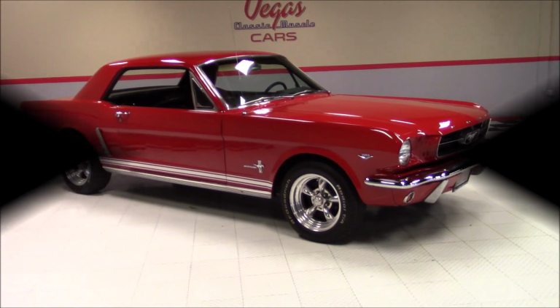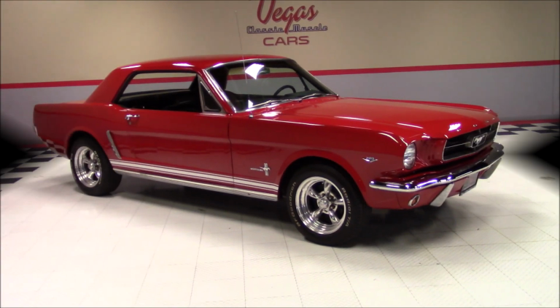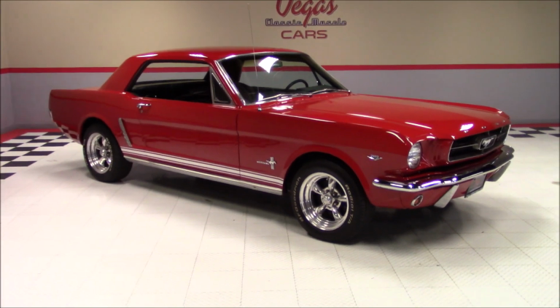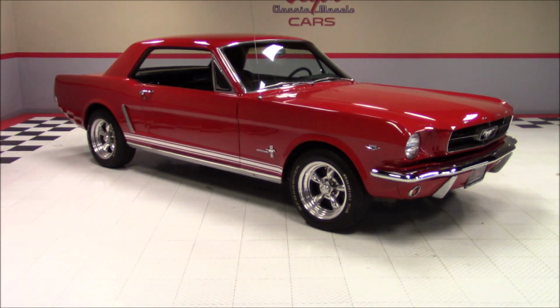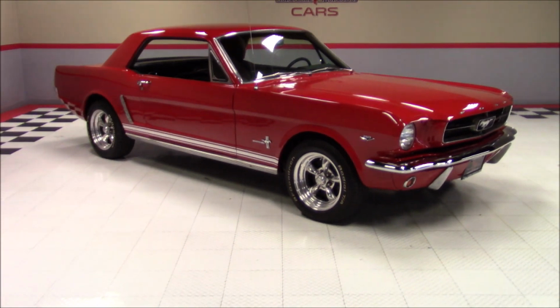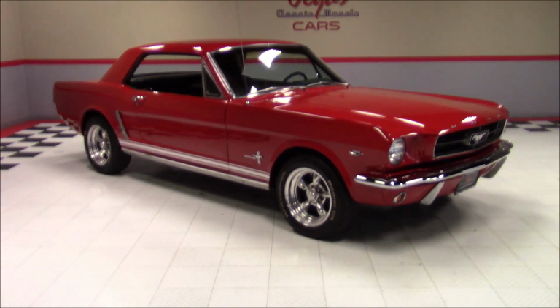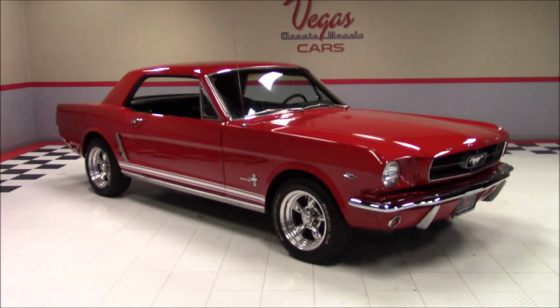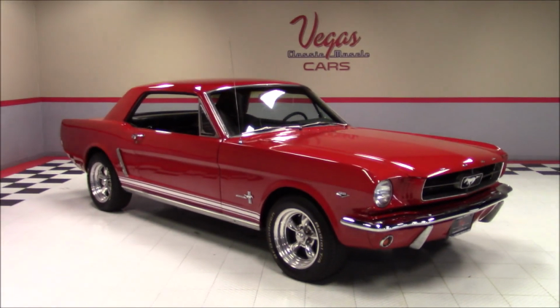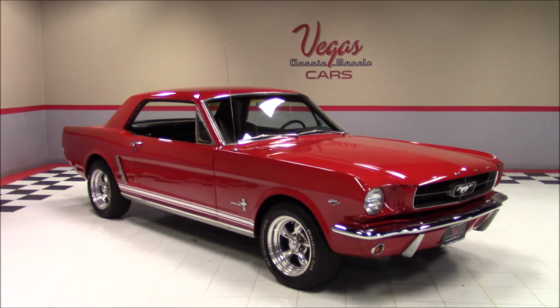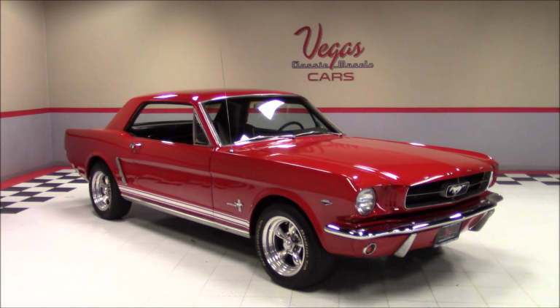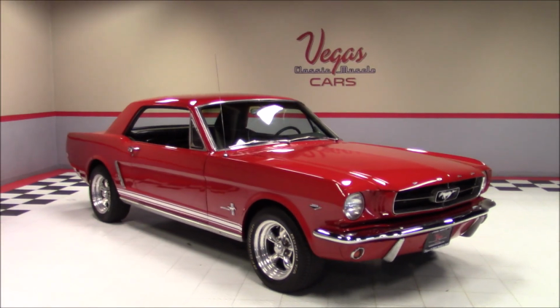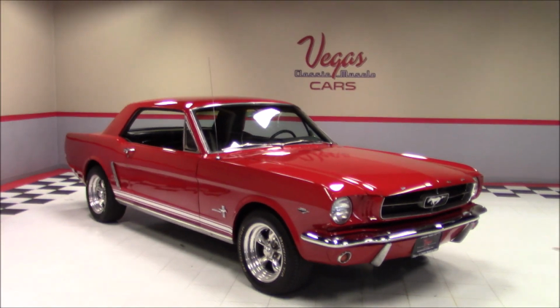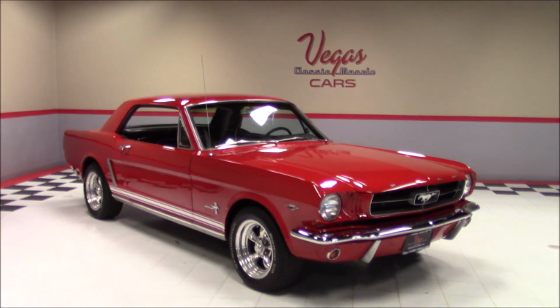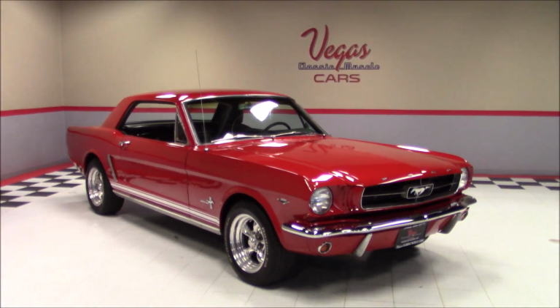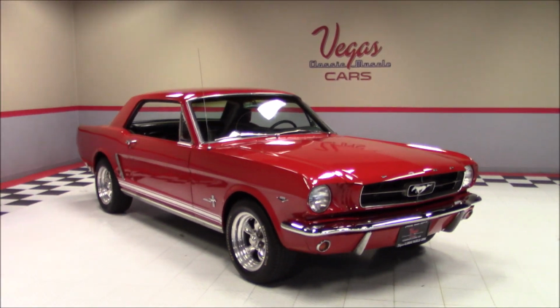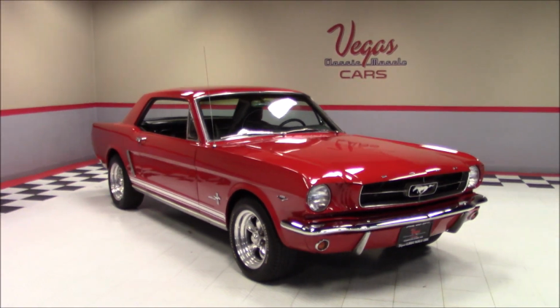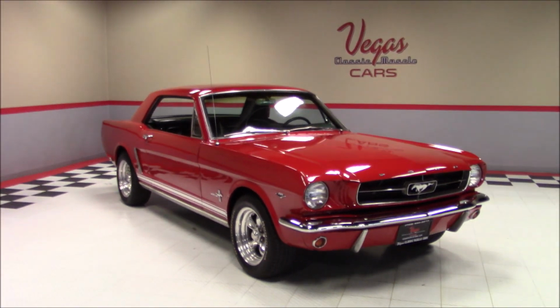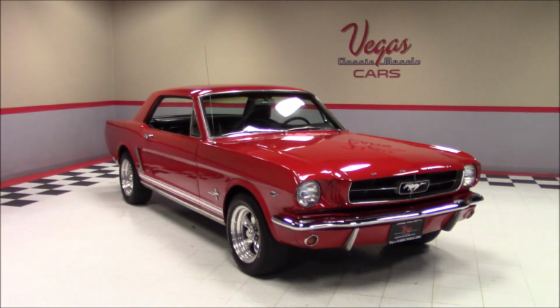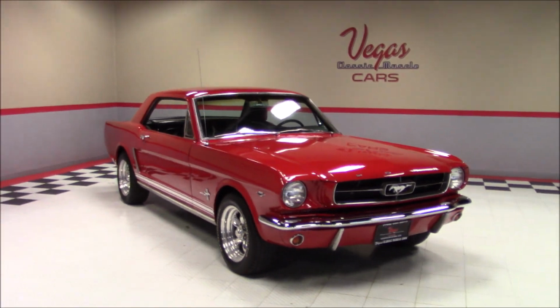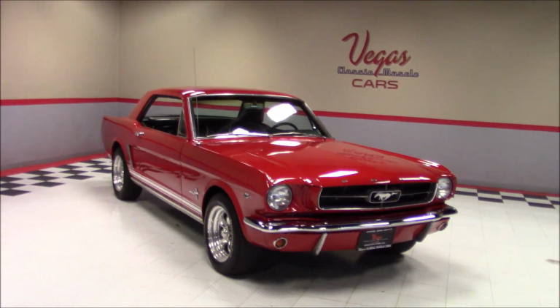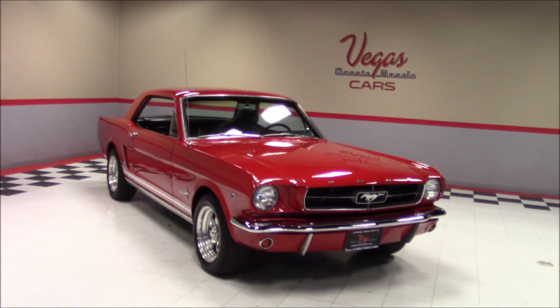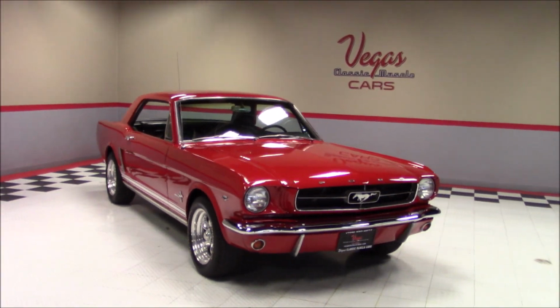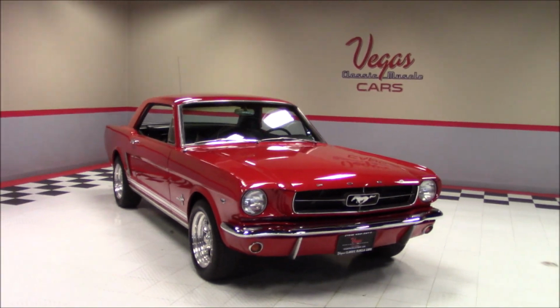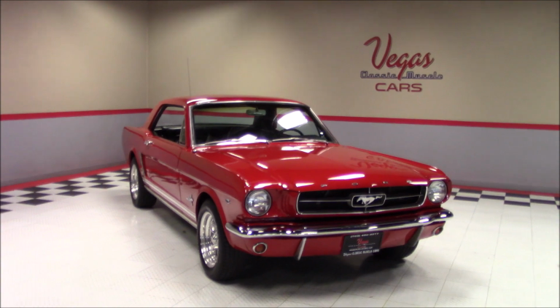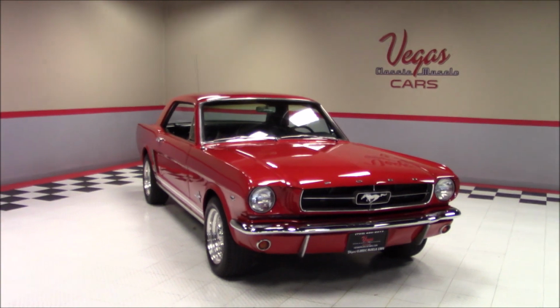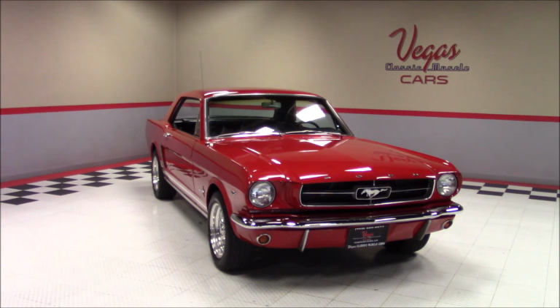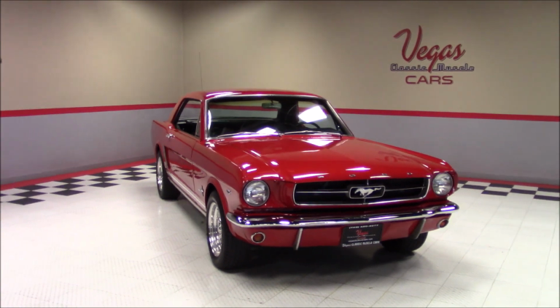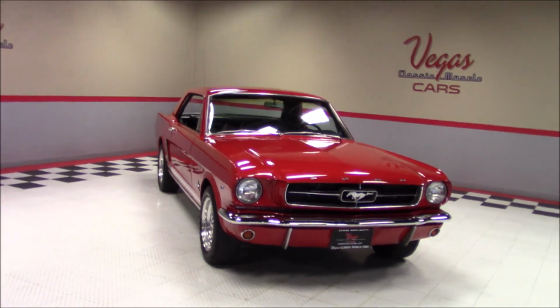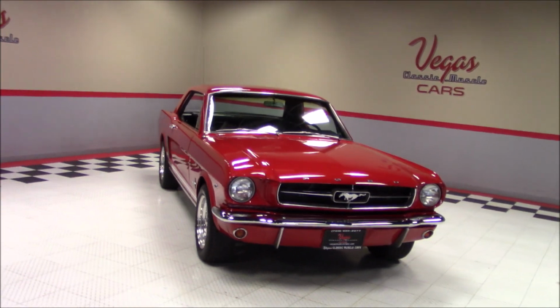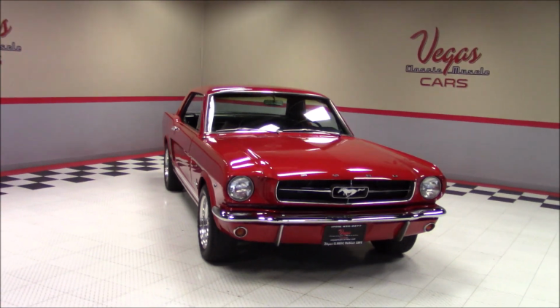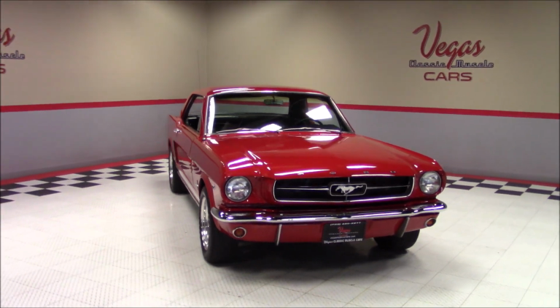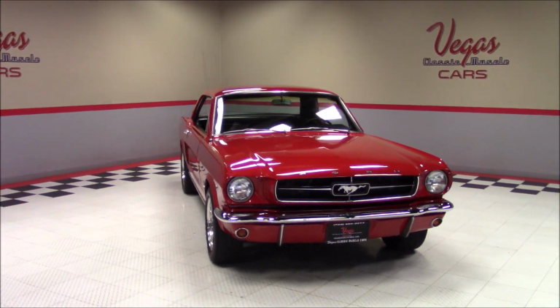Welcome back to Vegas Classic Muscle Cars video showcase. This is a 1965 Ford Mustang.